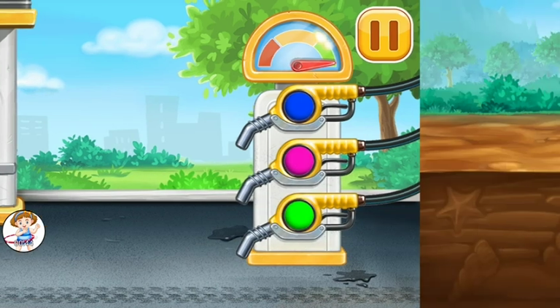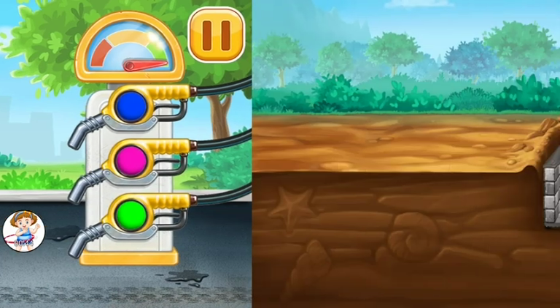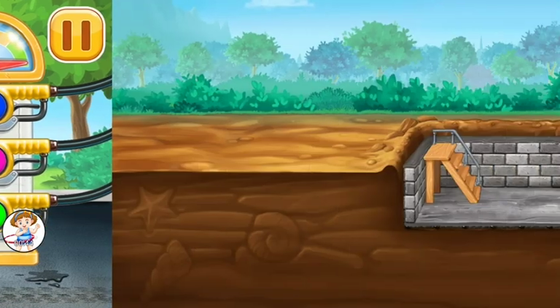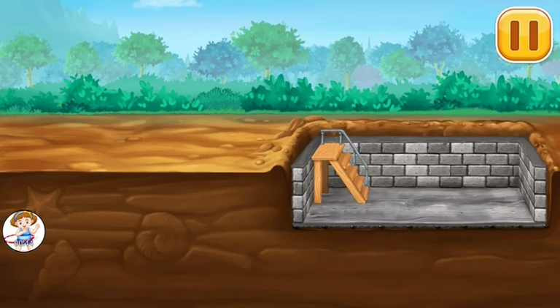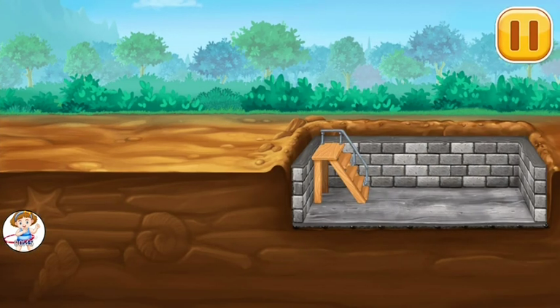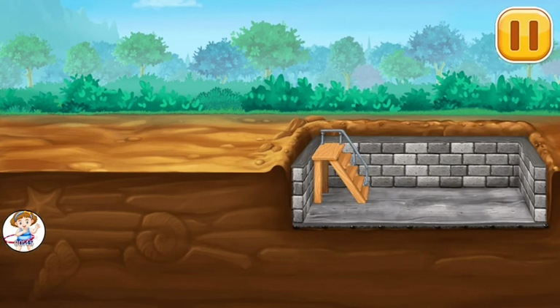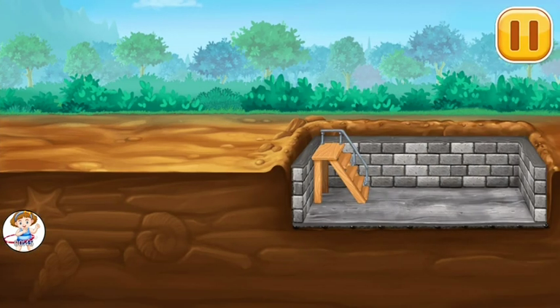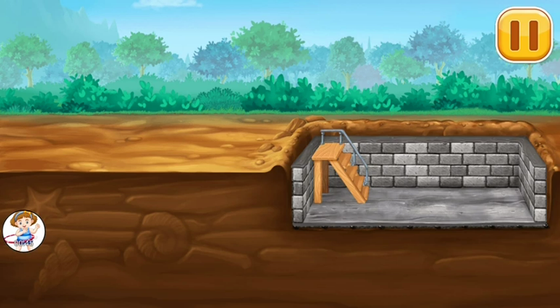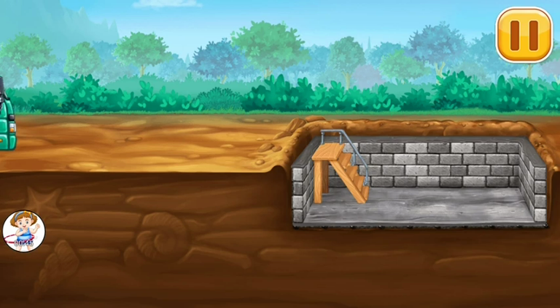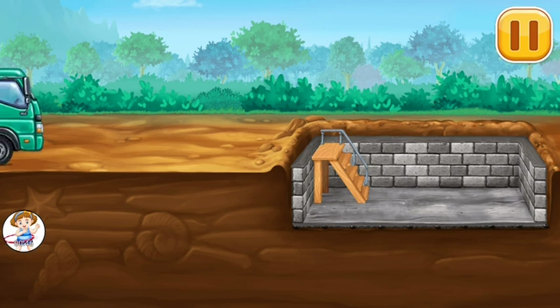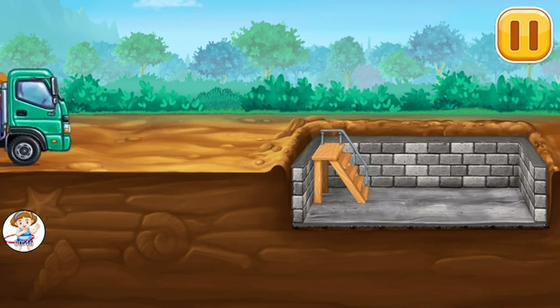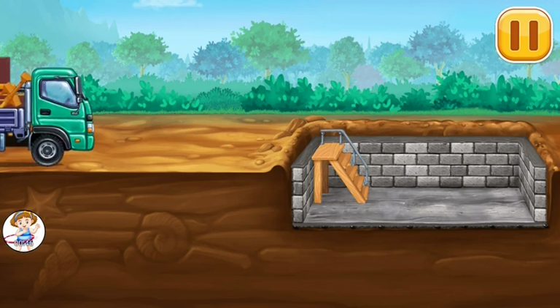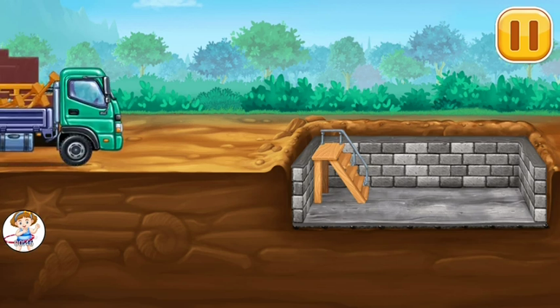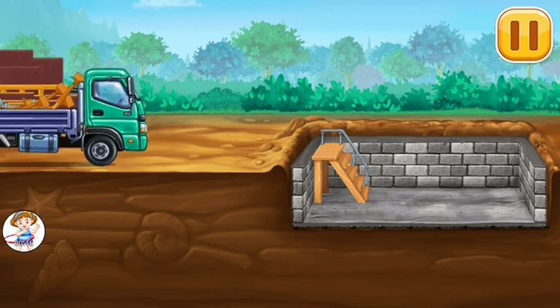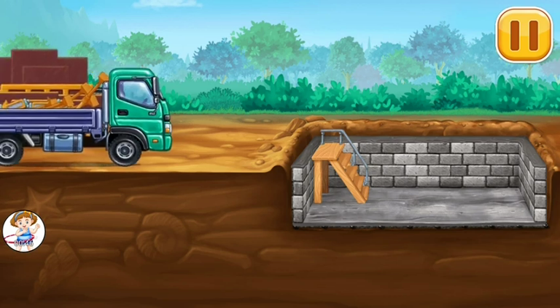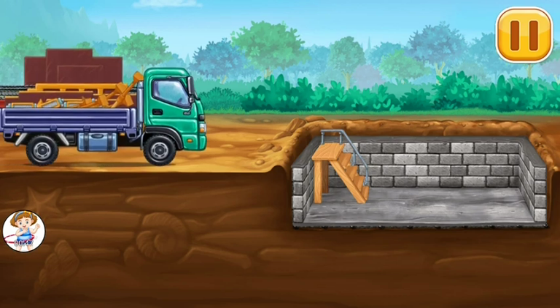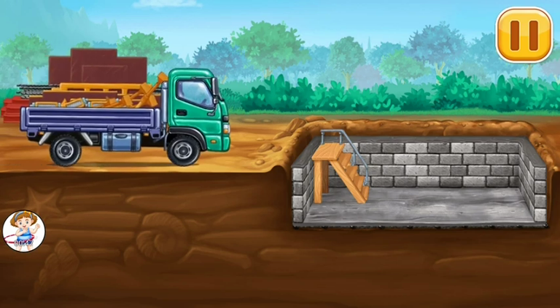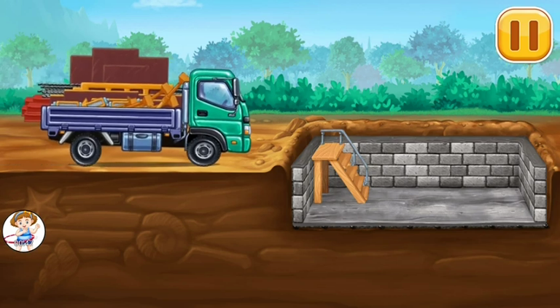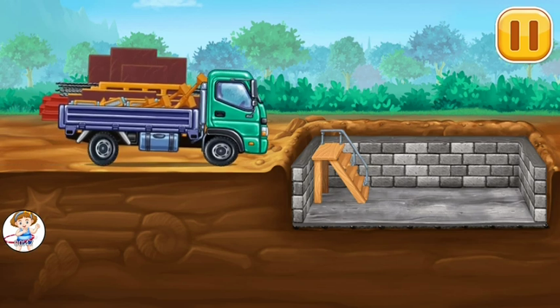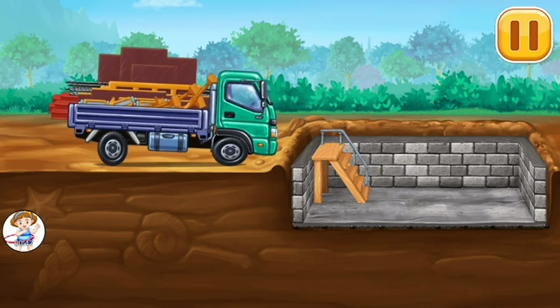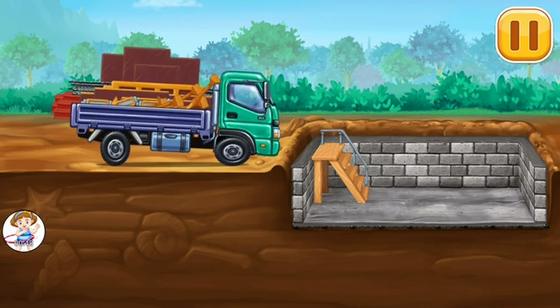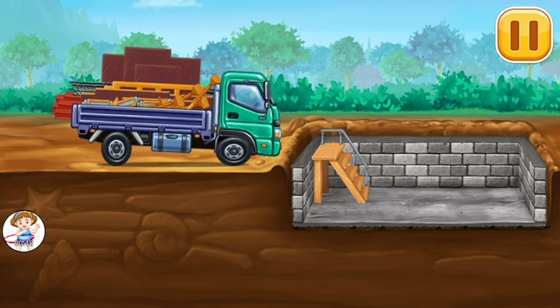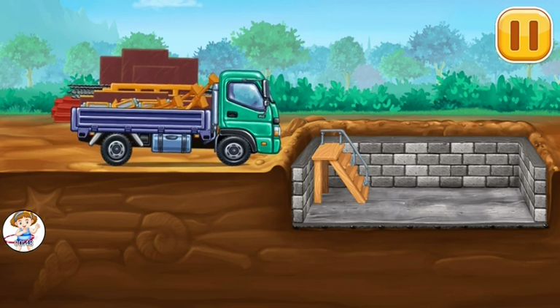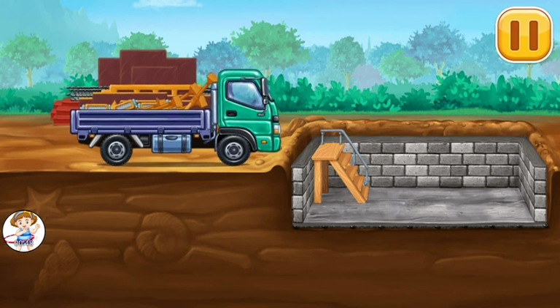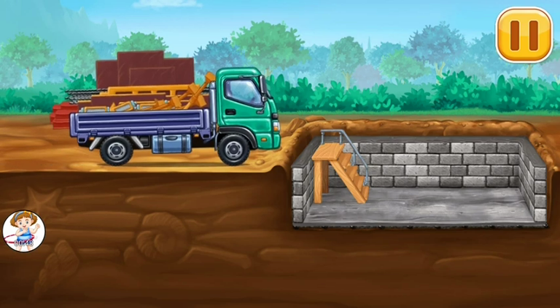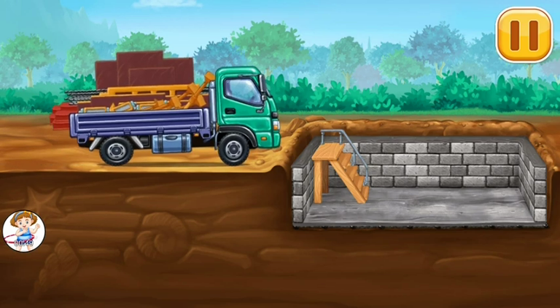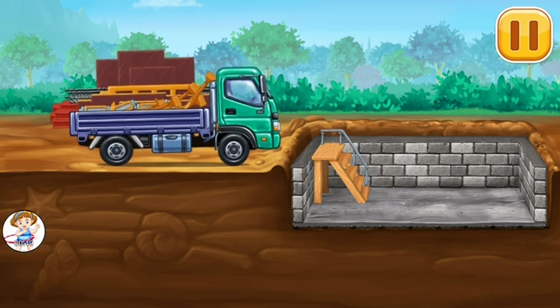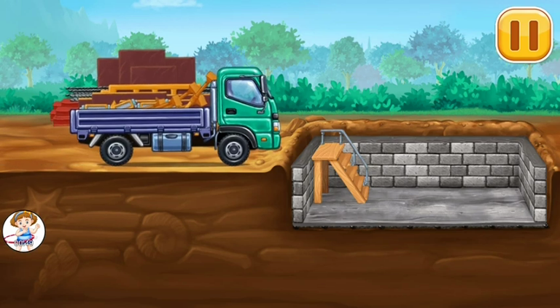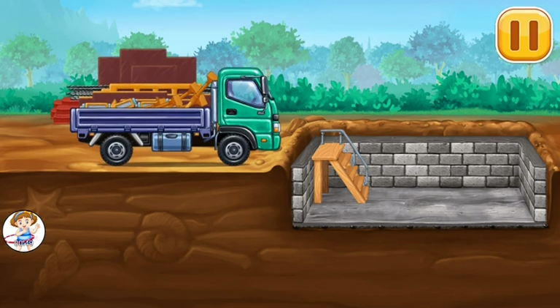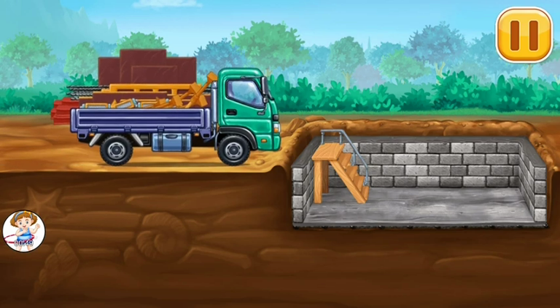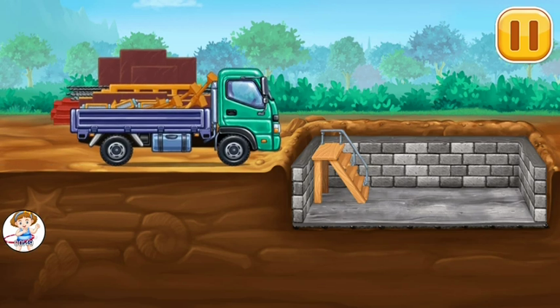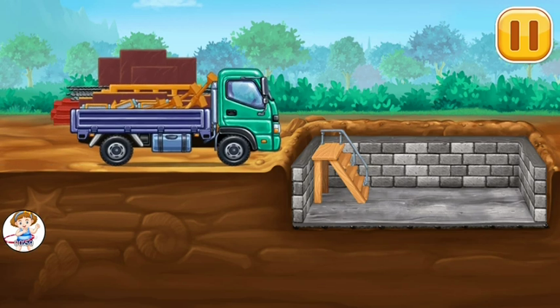Let's make the first floor. Filling concrete pump.